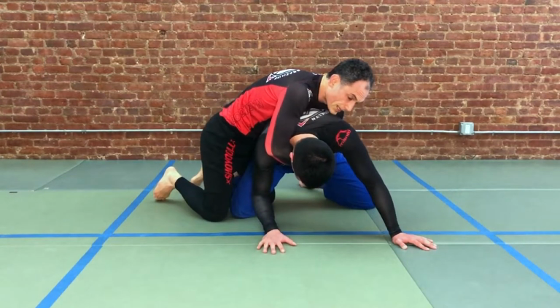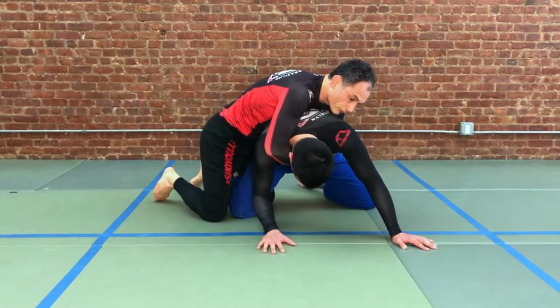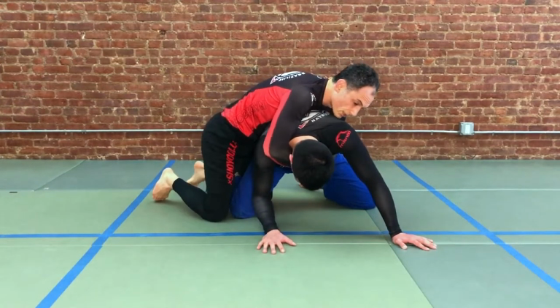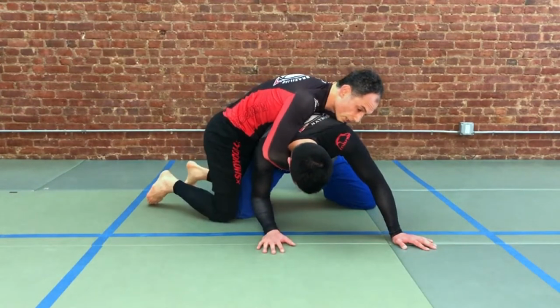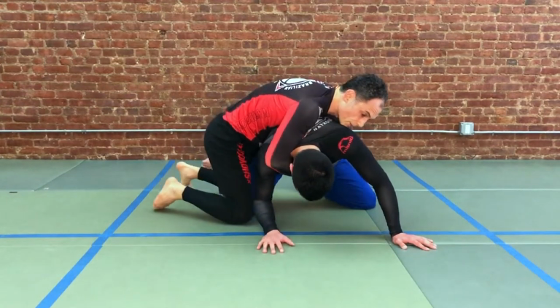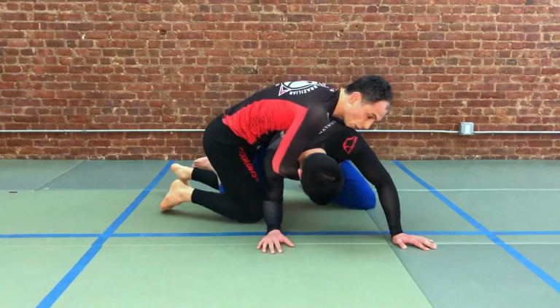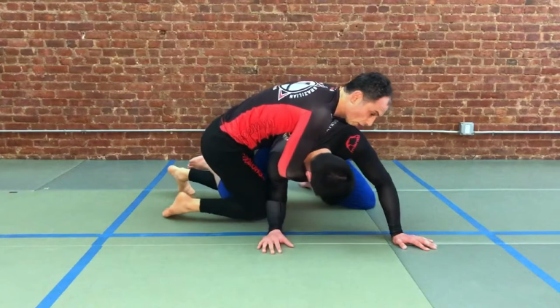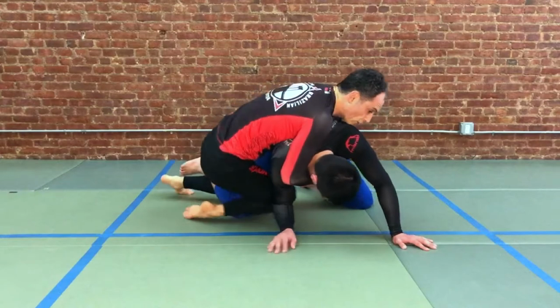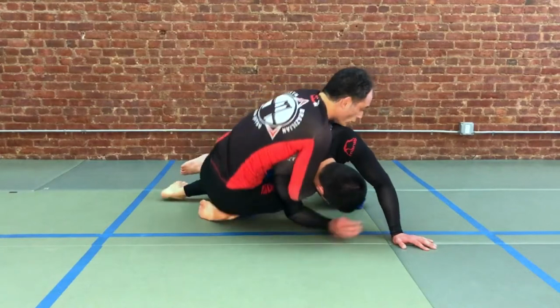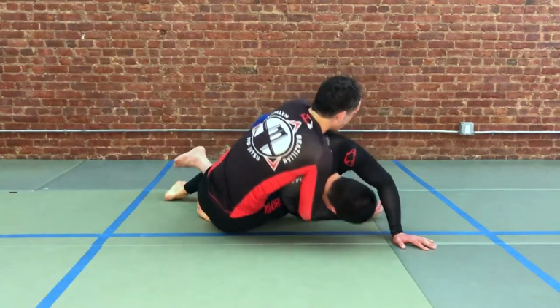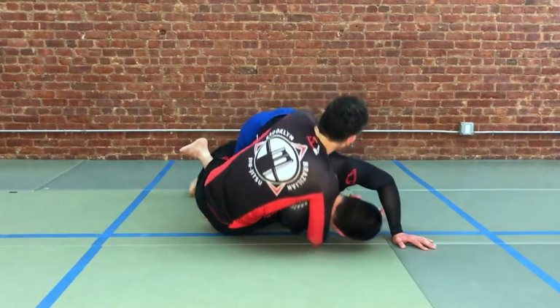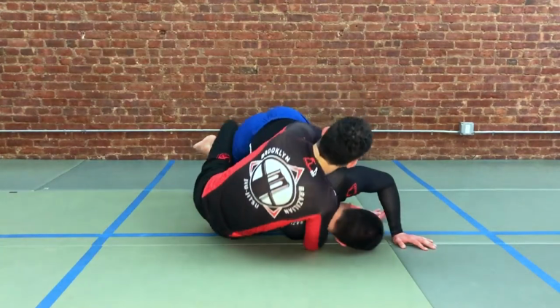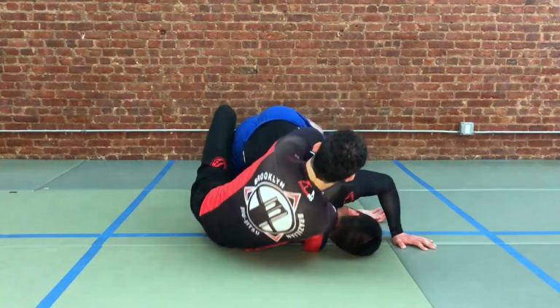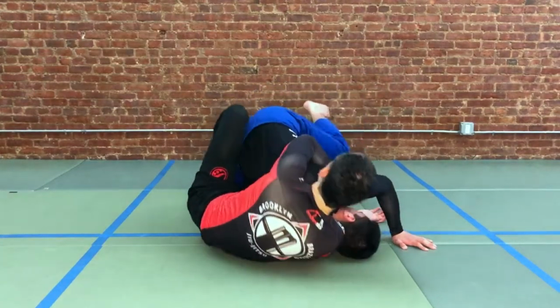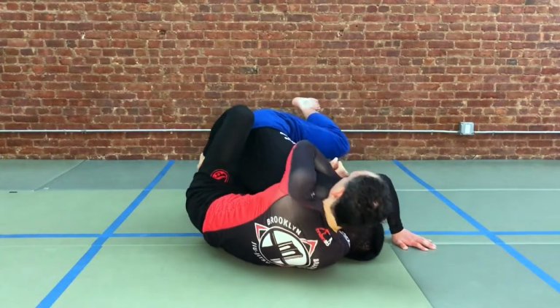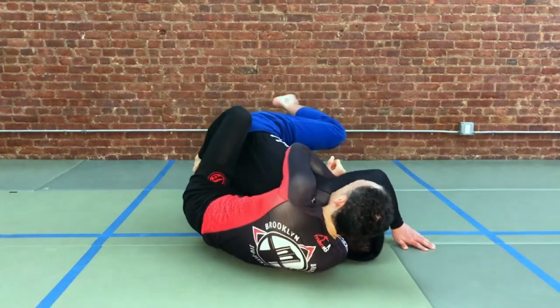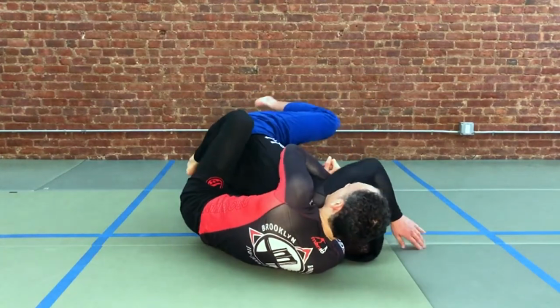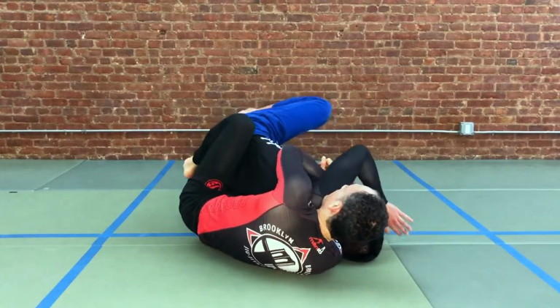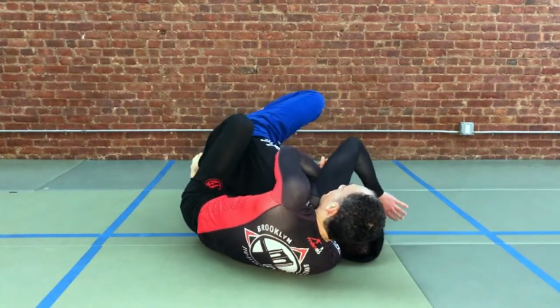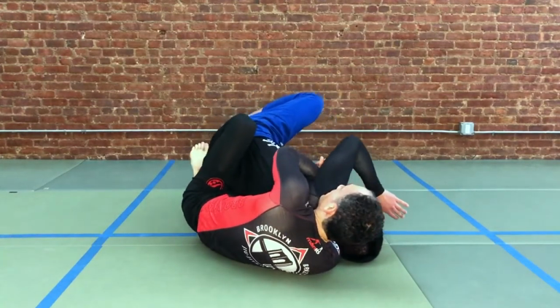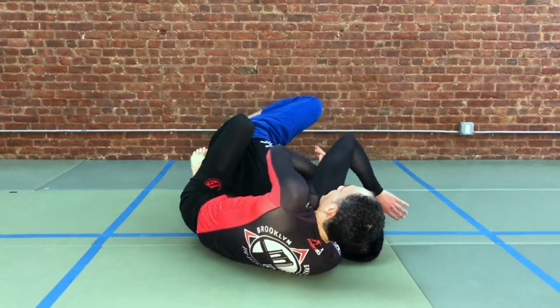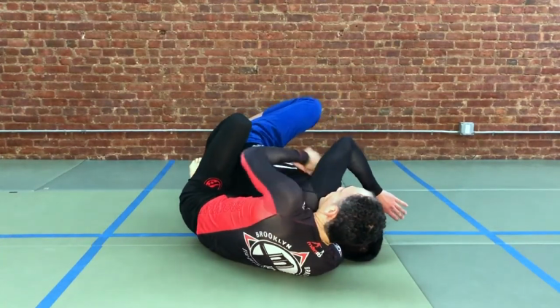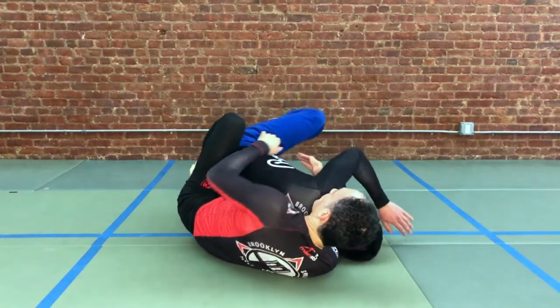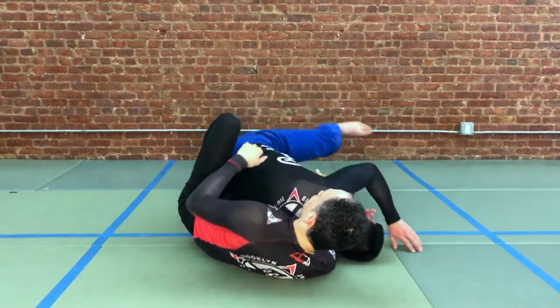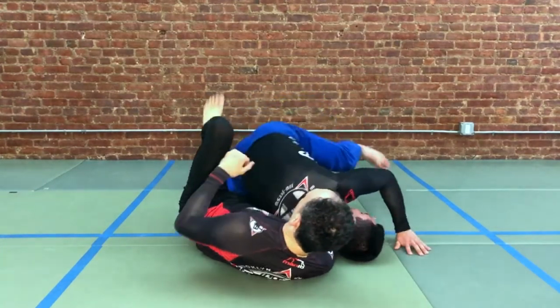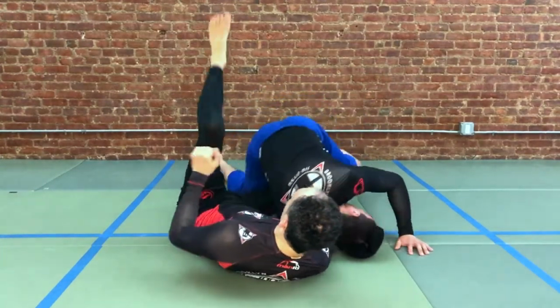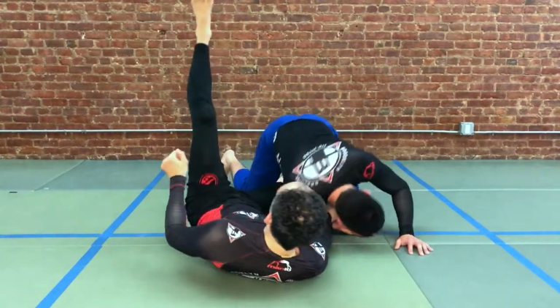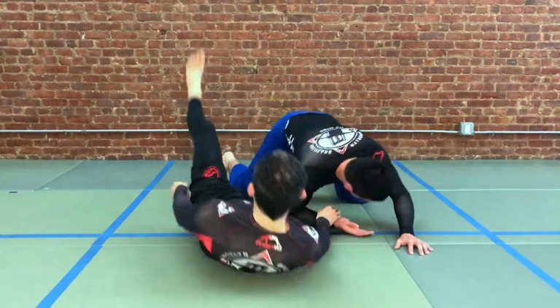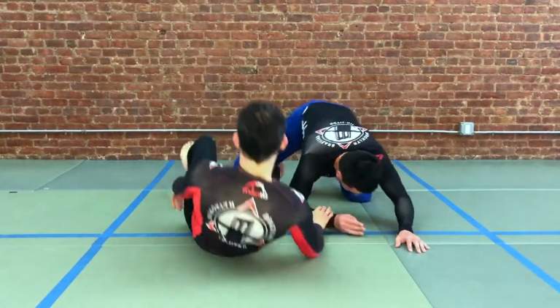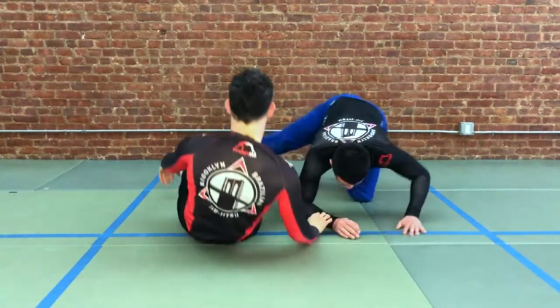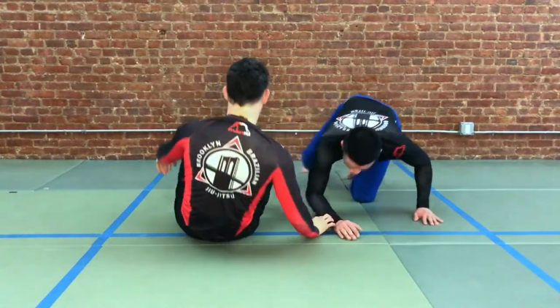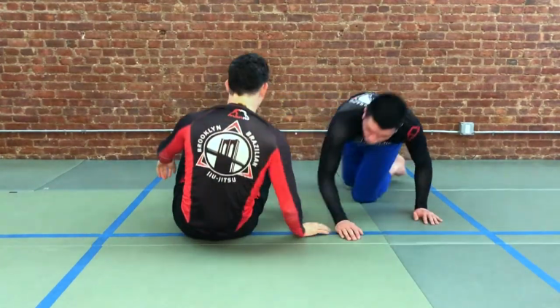Now from here it's up to you how you go on the attack. Get the knee and then begin to expose your partner's back and put your hooks in.